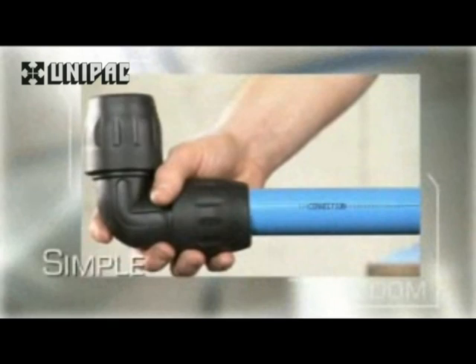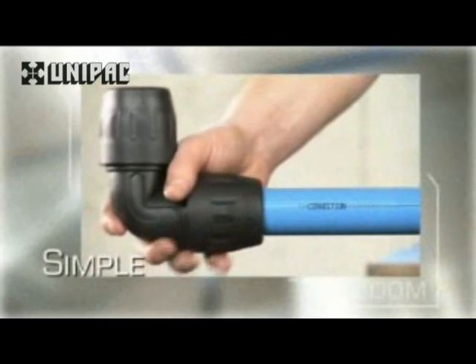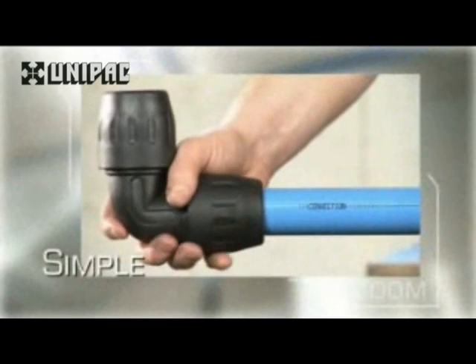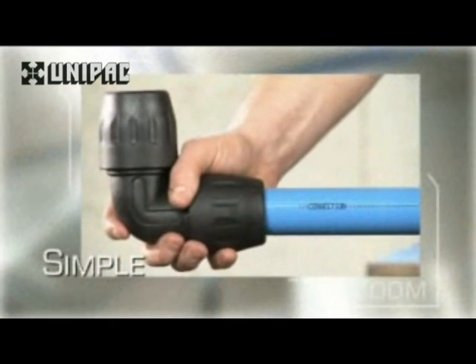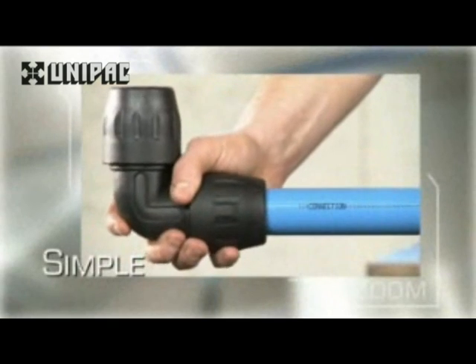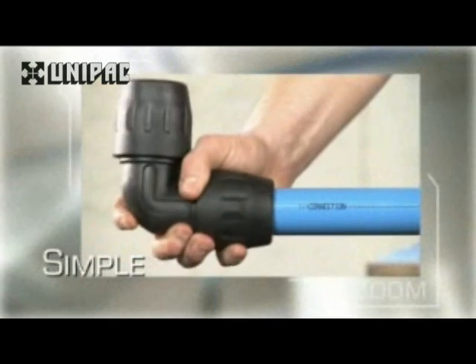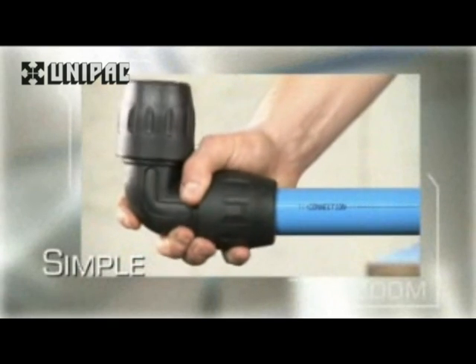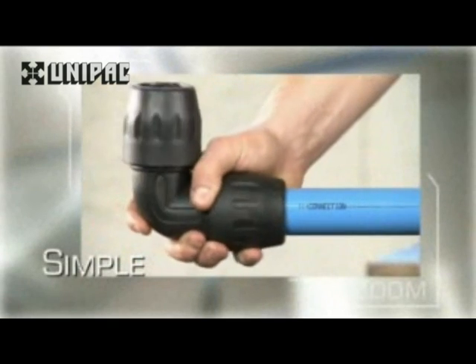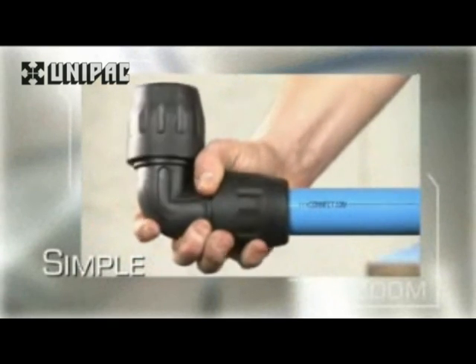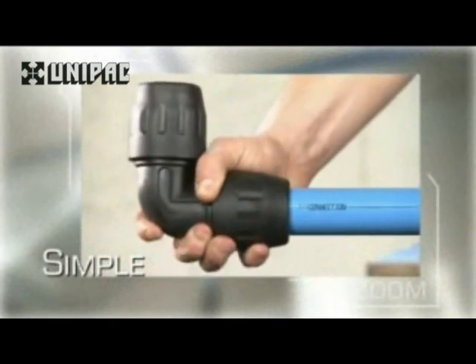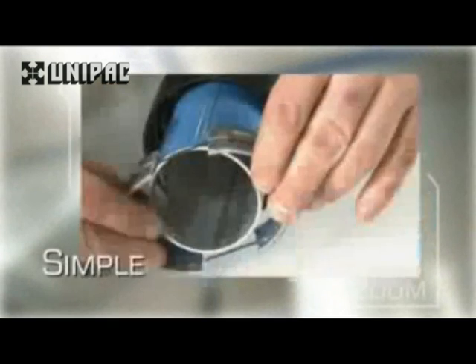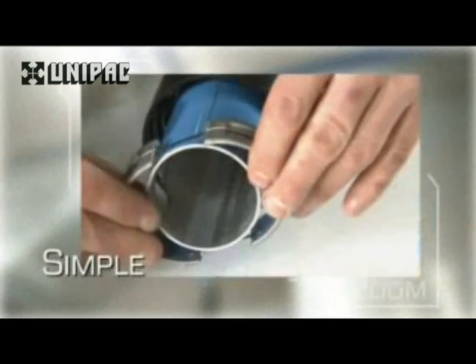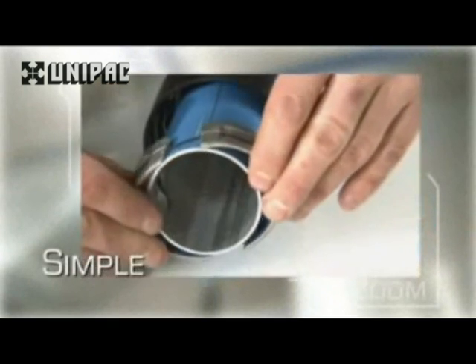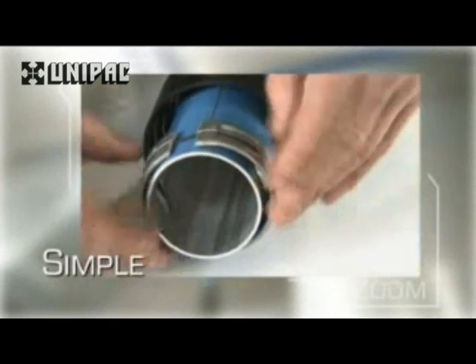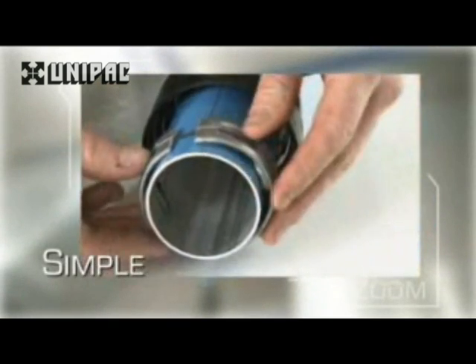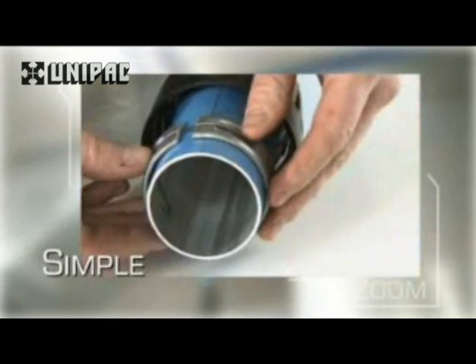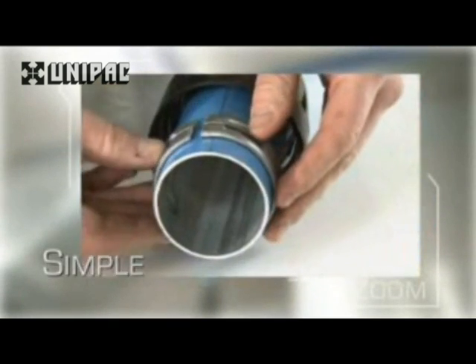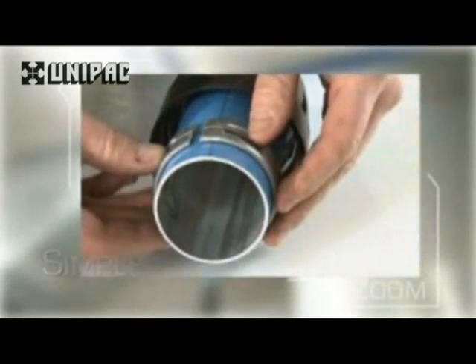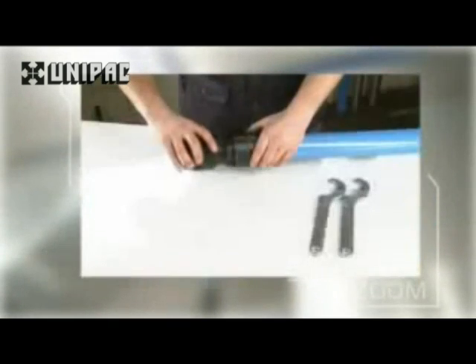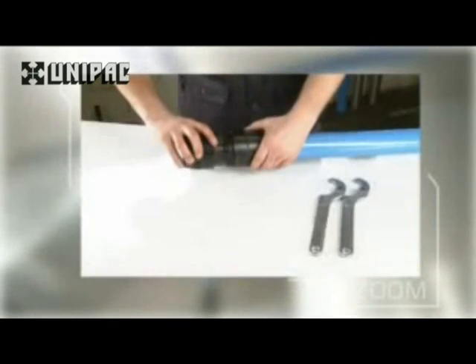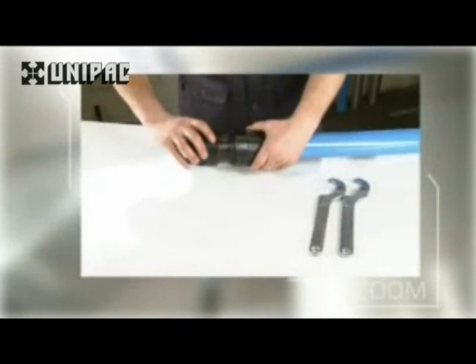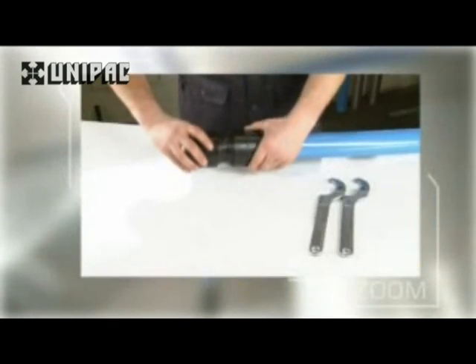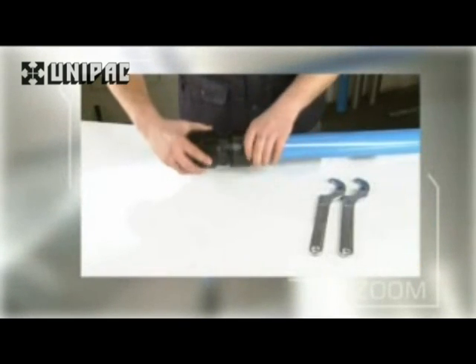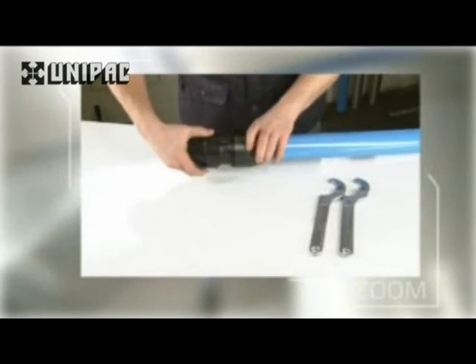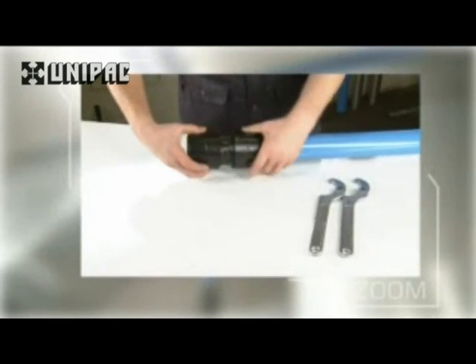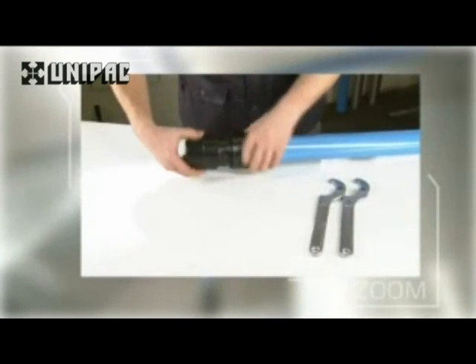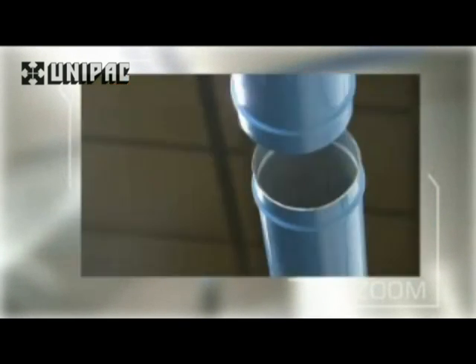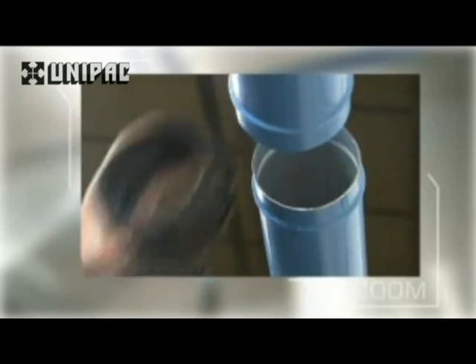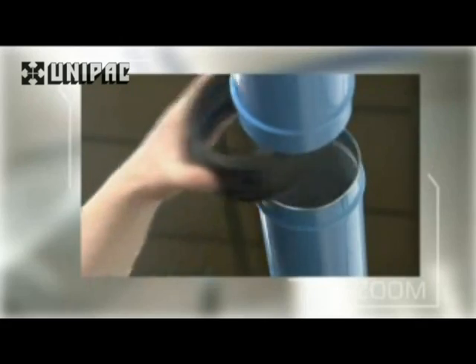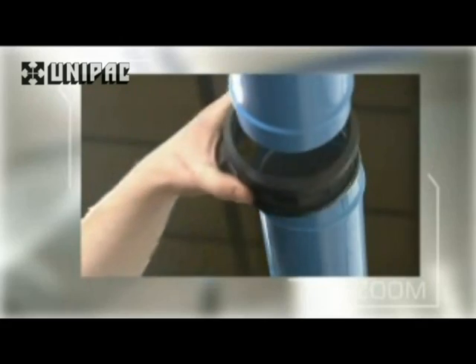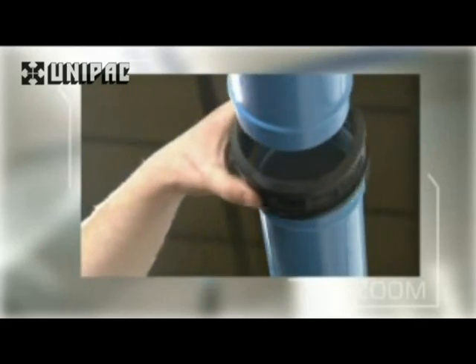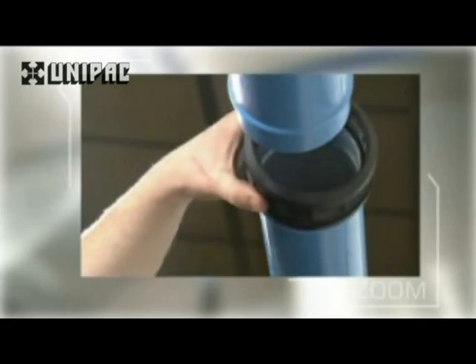Whatever the diameter of the pipe, the technology of each Transair connection is optimized to ensure a perfect connection.